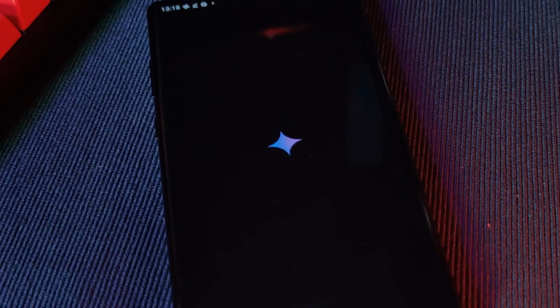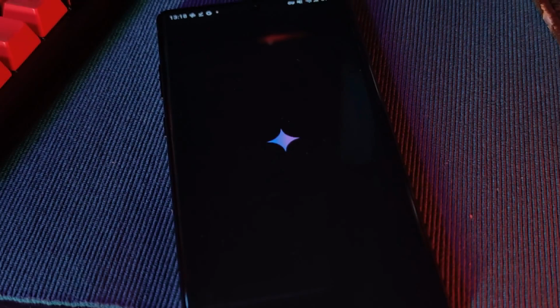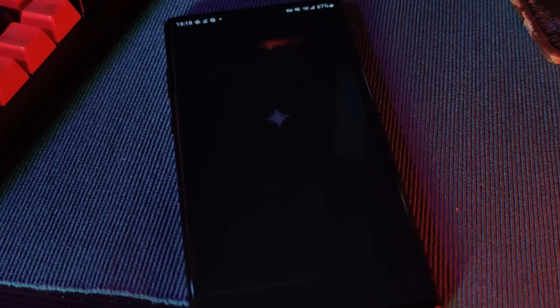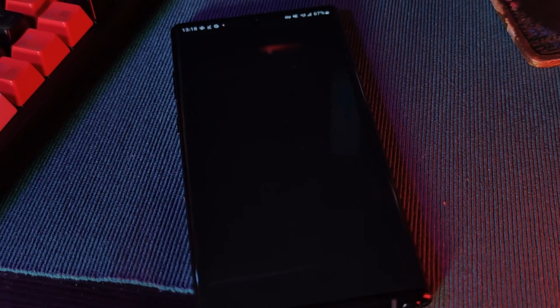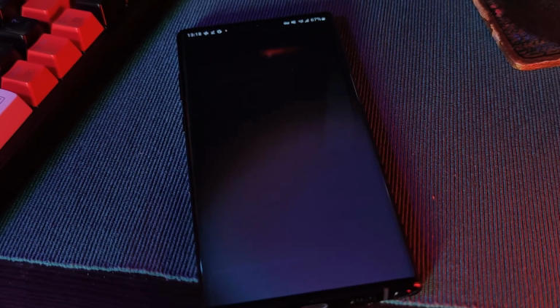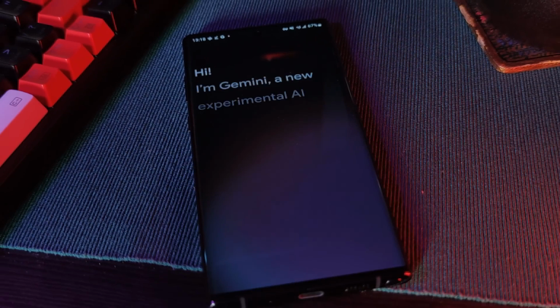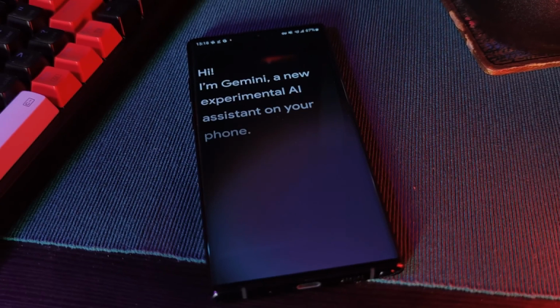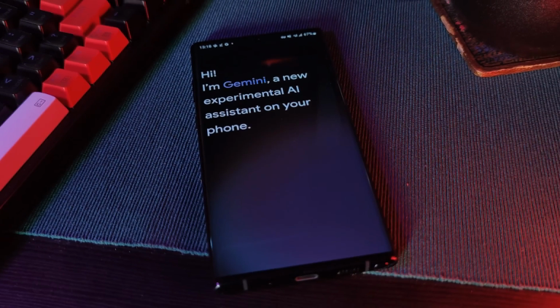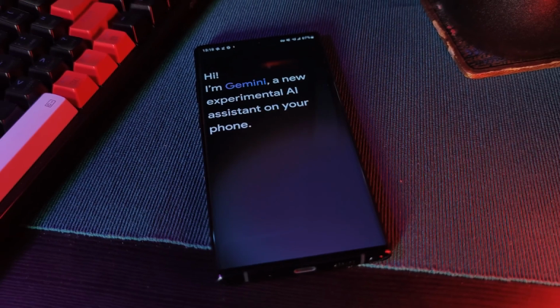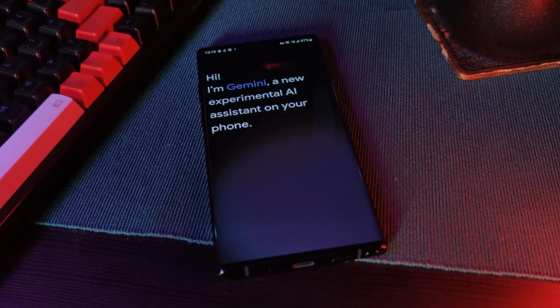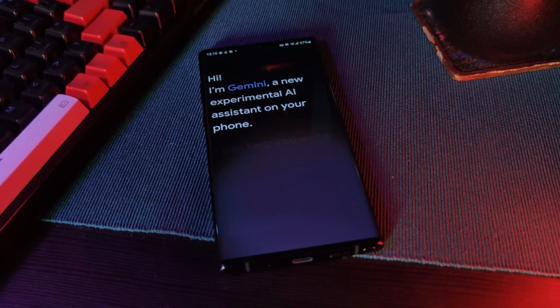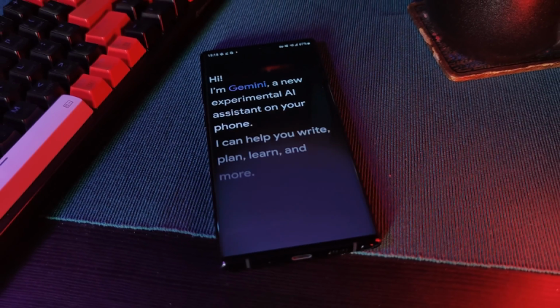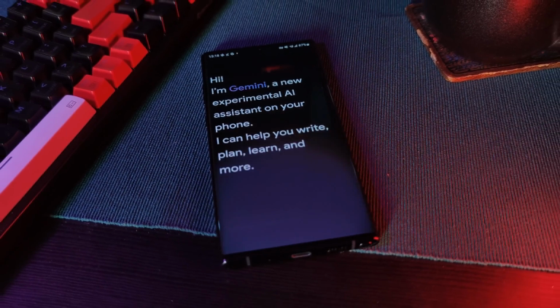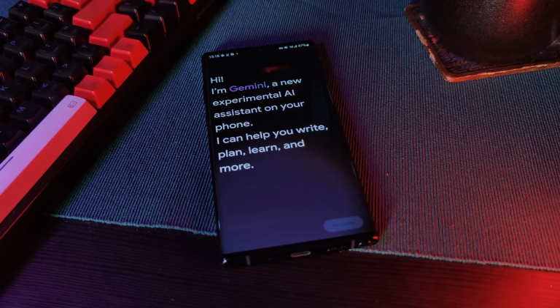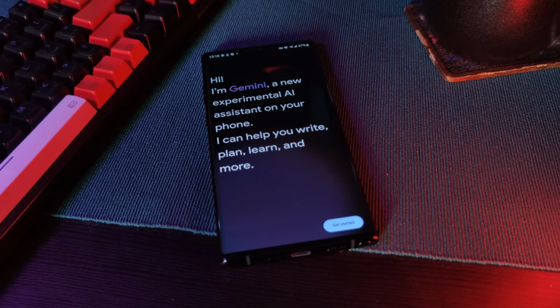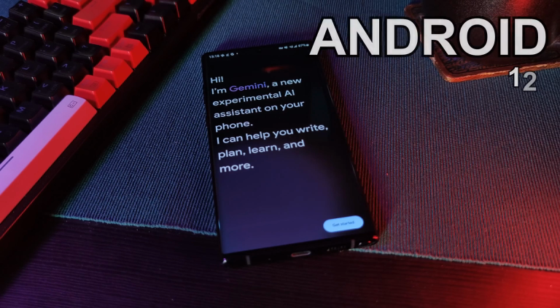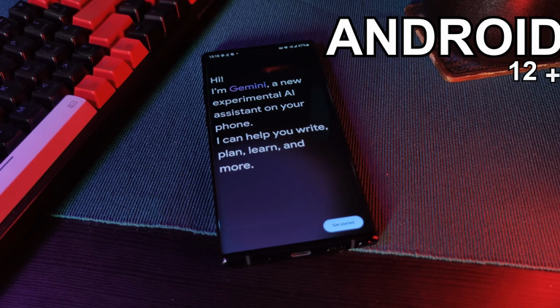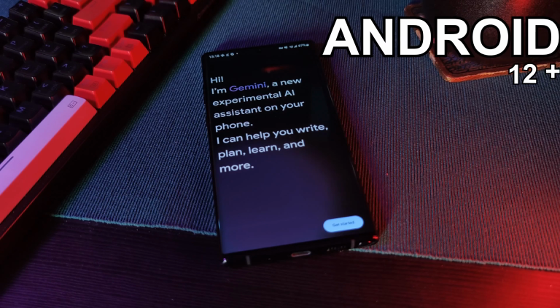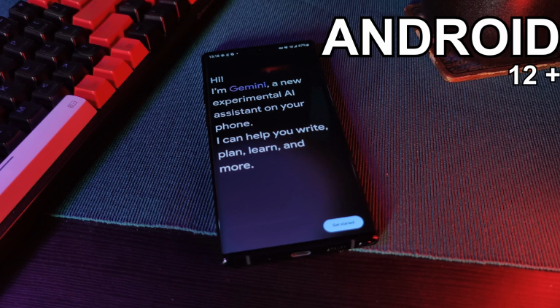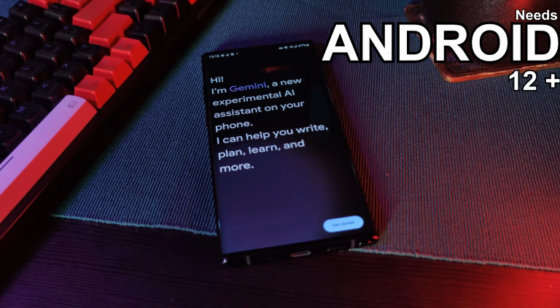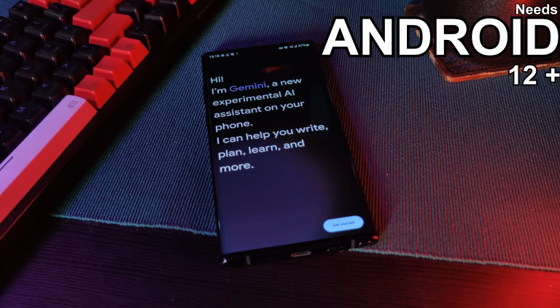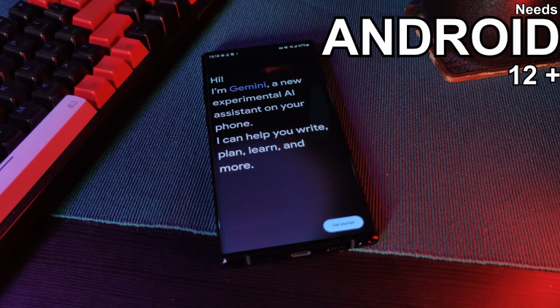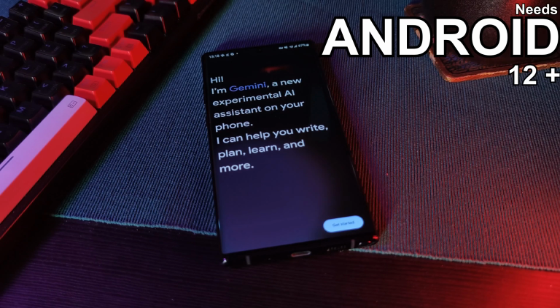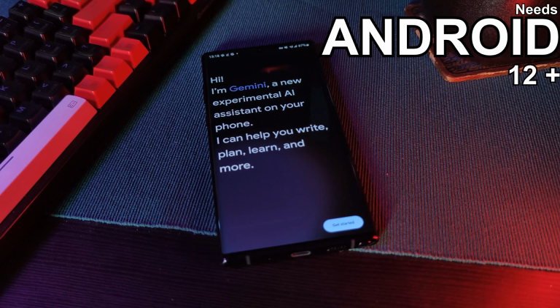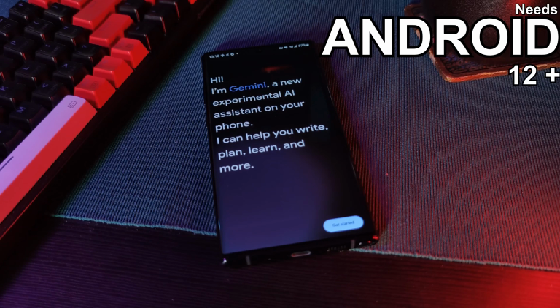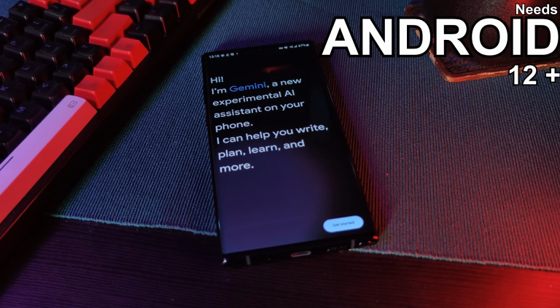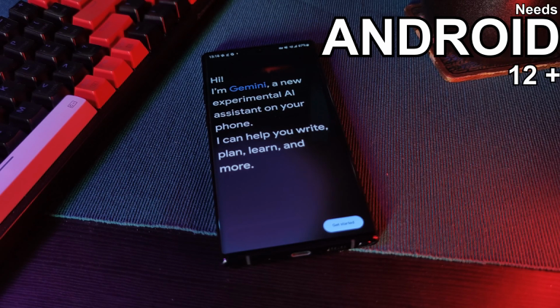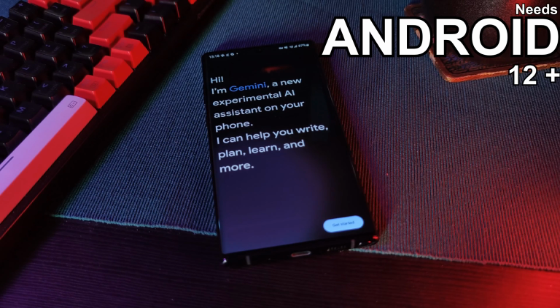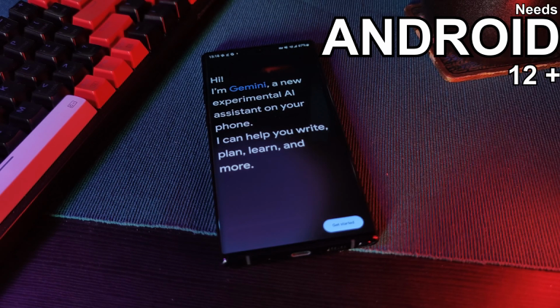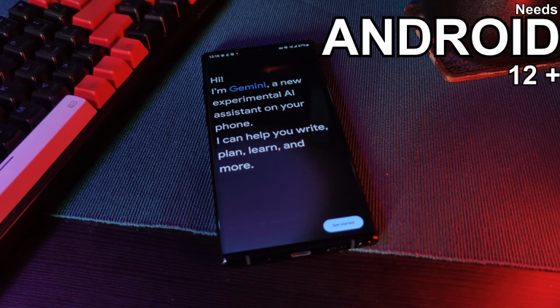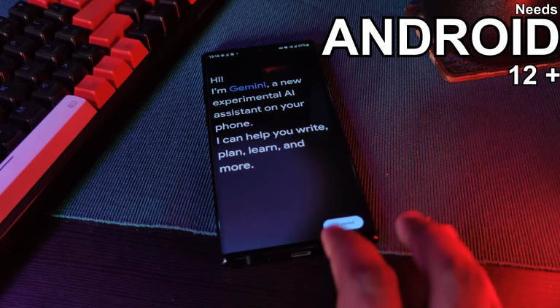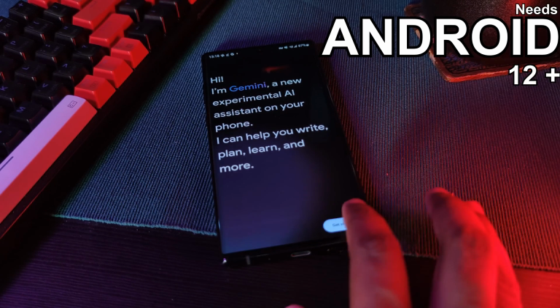Now just keep in mind there is one major requirement: your device has to be running Android 12 or above to actually get it working.